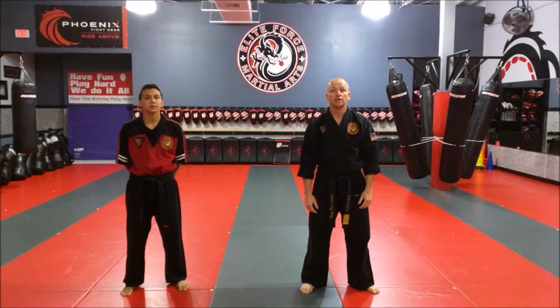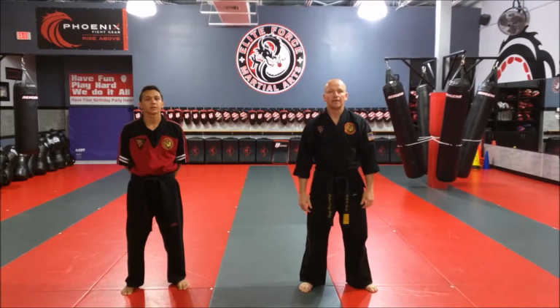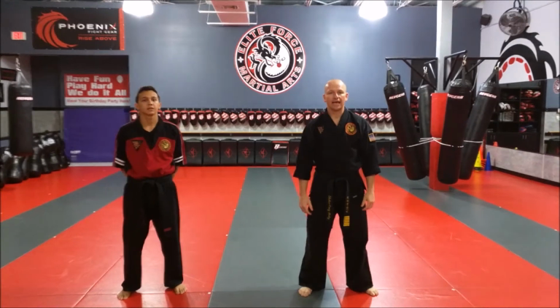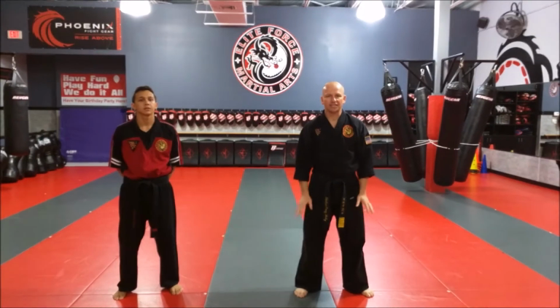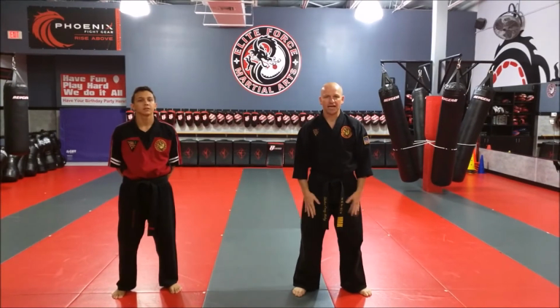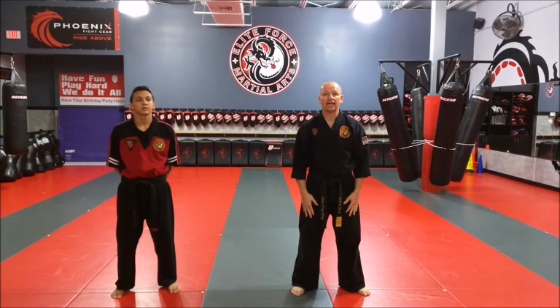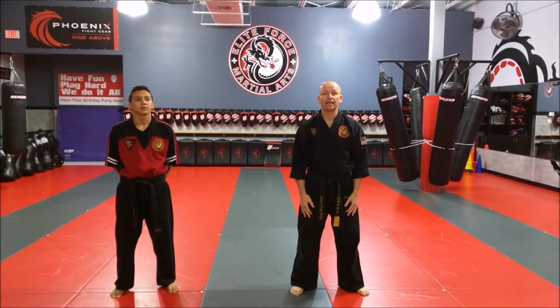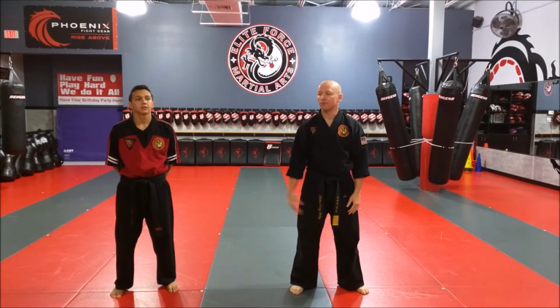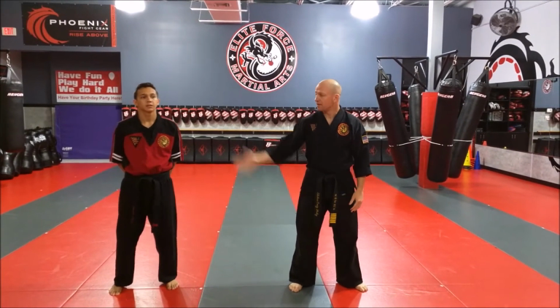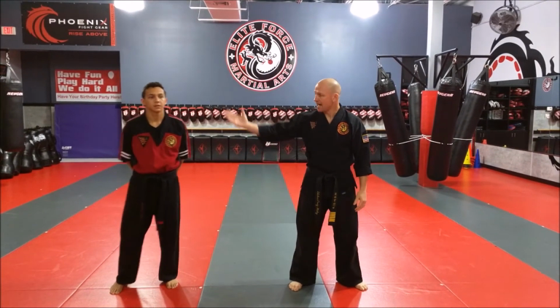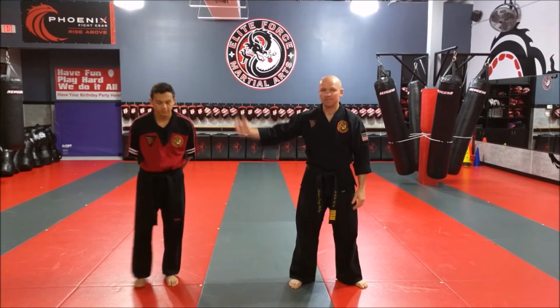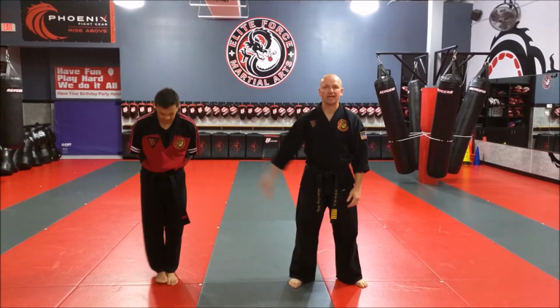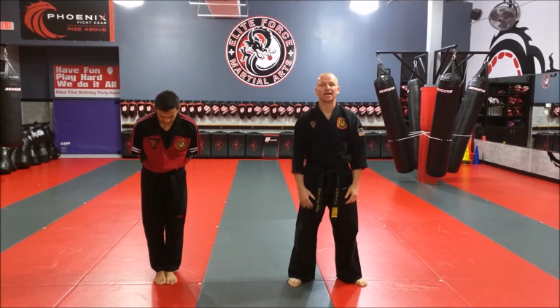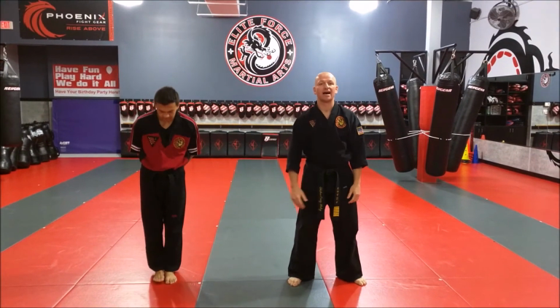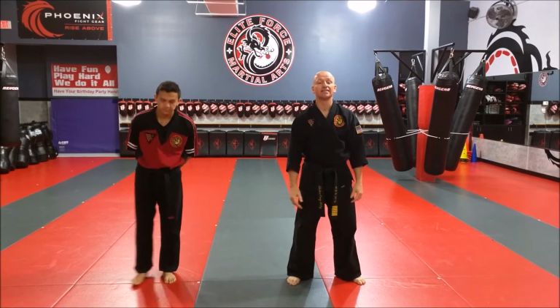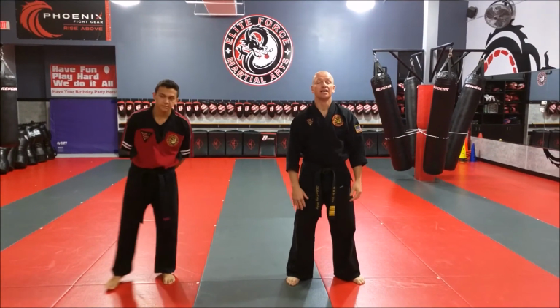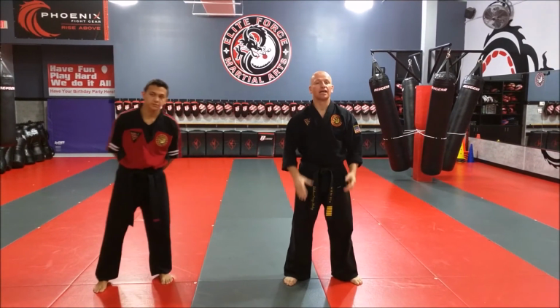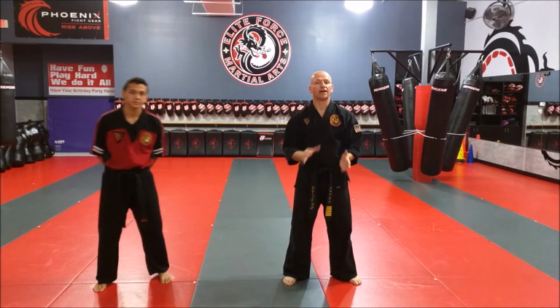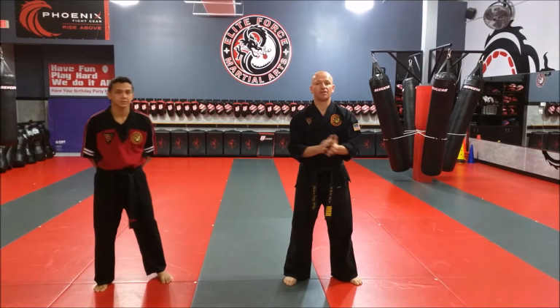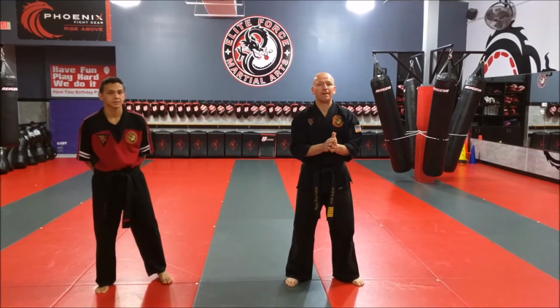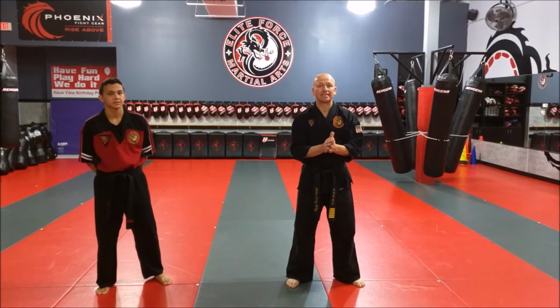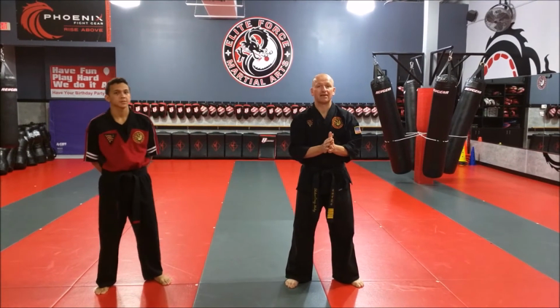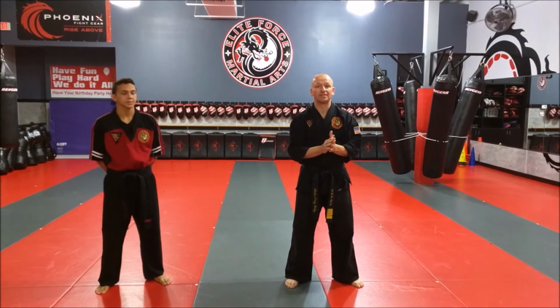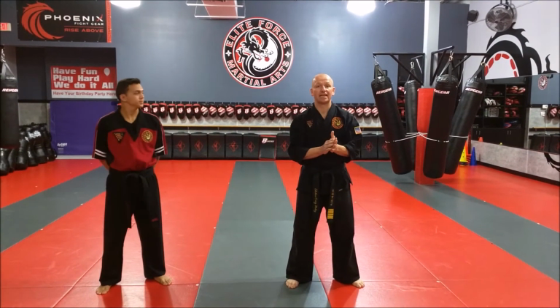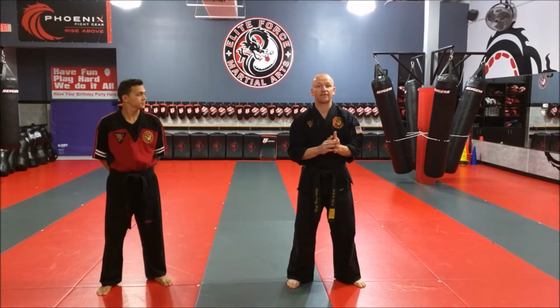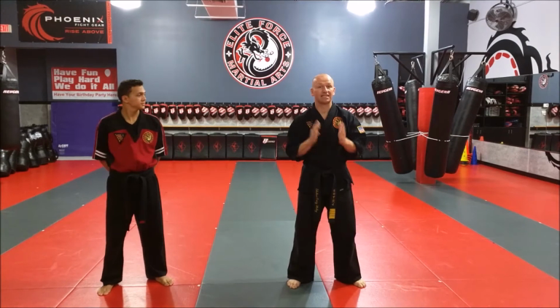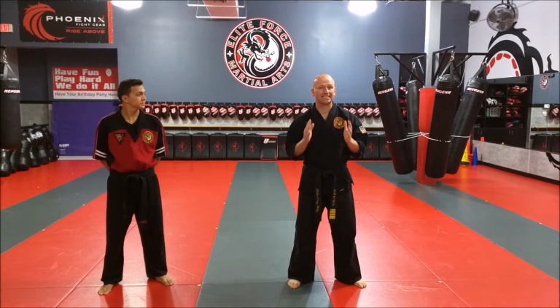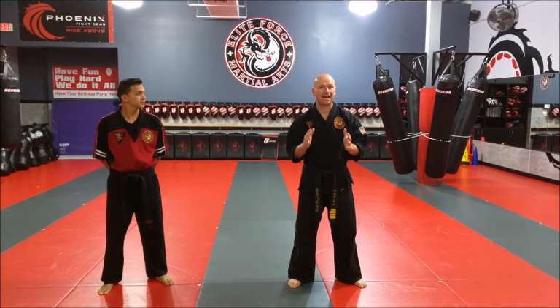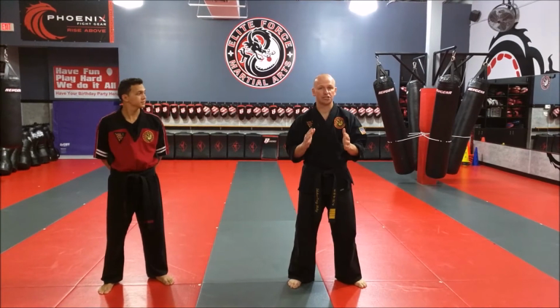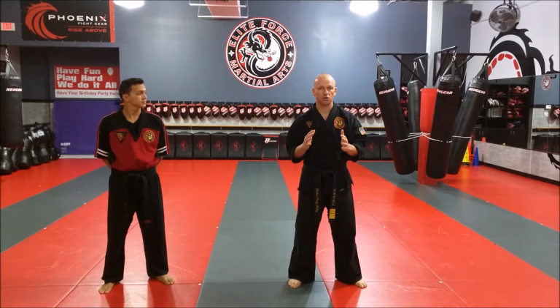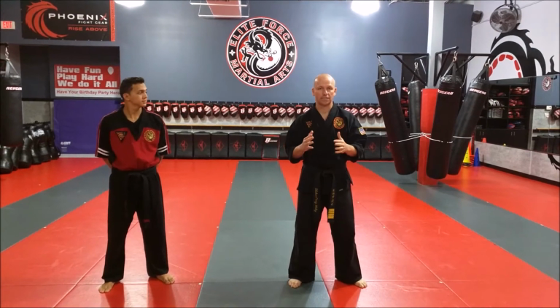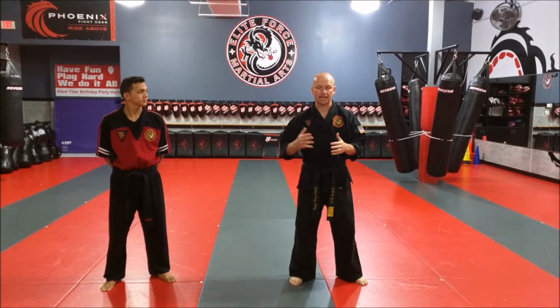Hey guys, Sharon Haley here with Happy James Hans. We're going to cover the basic level technique for the side choke today.